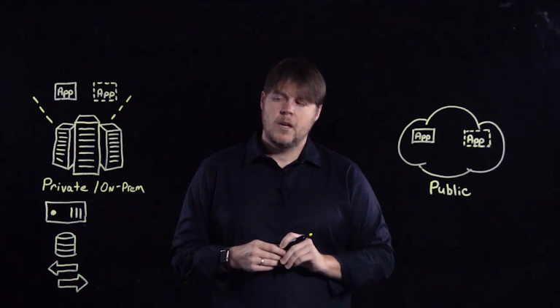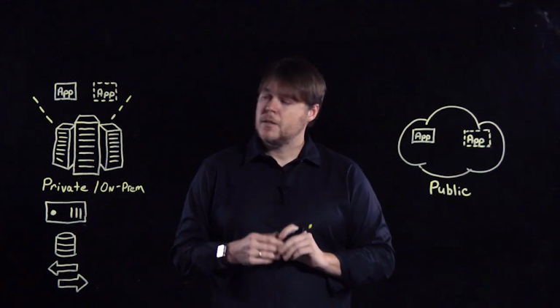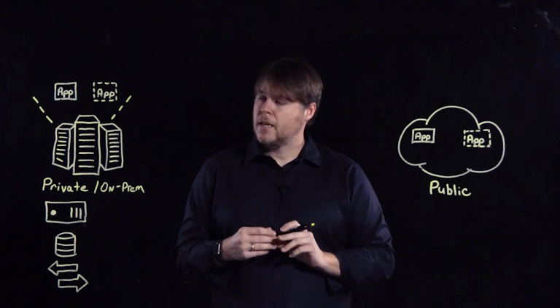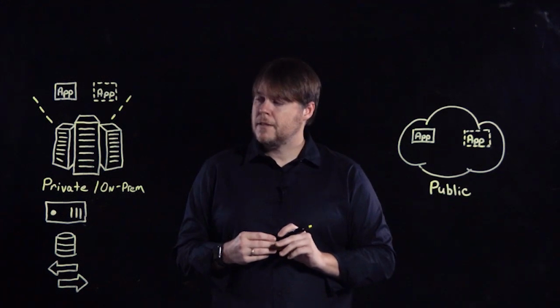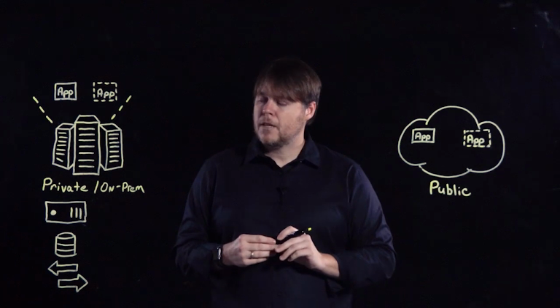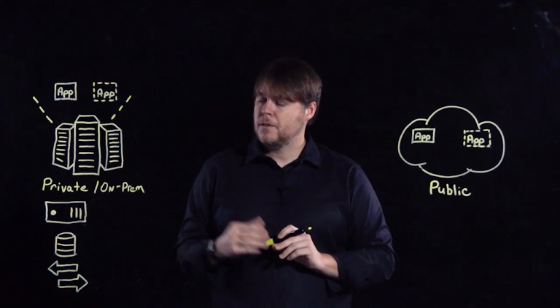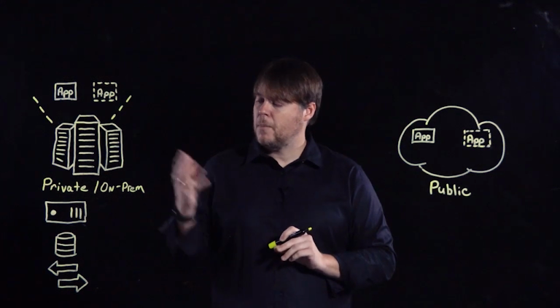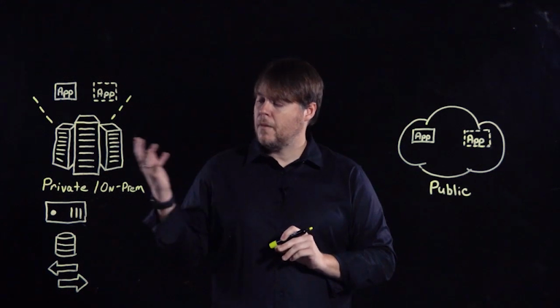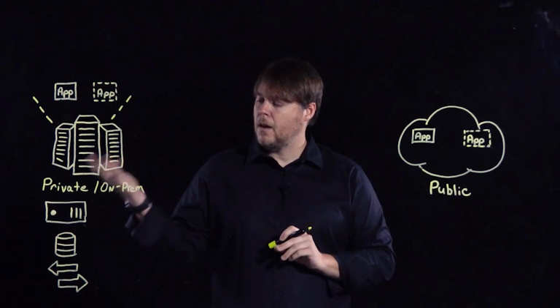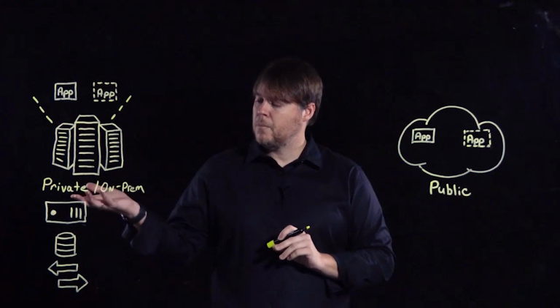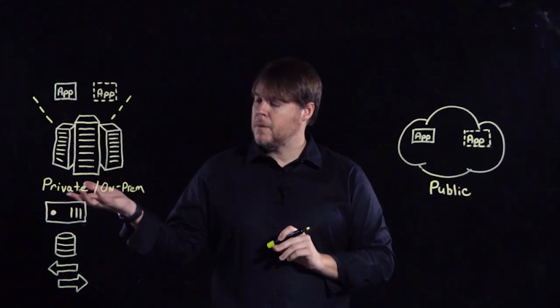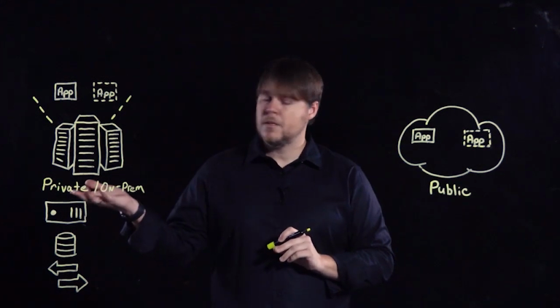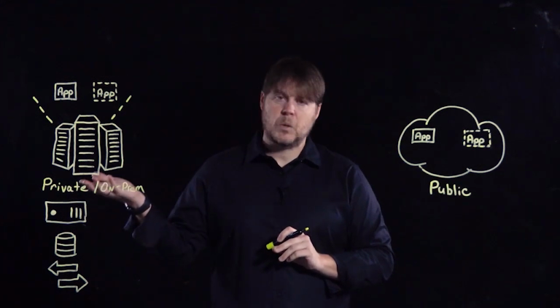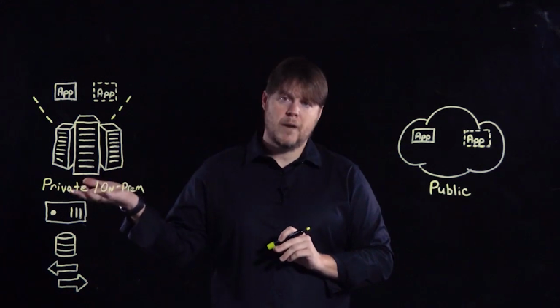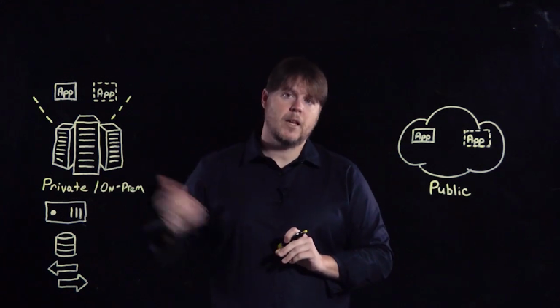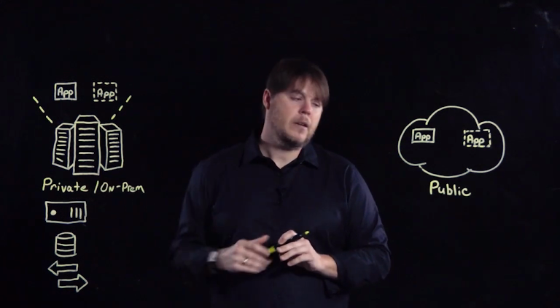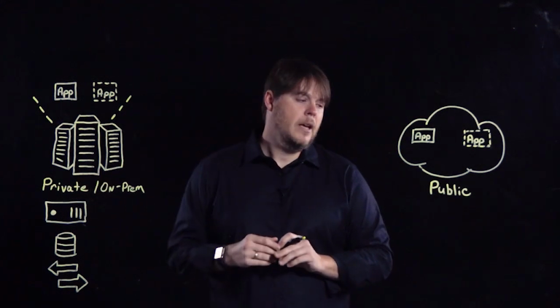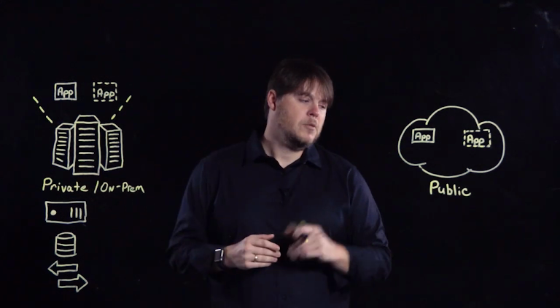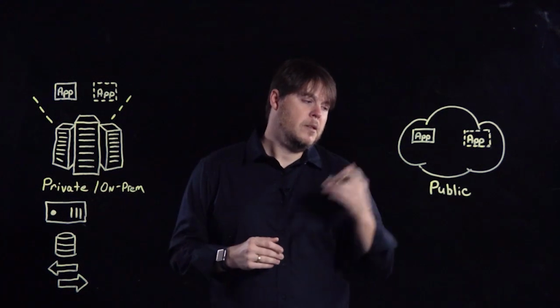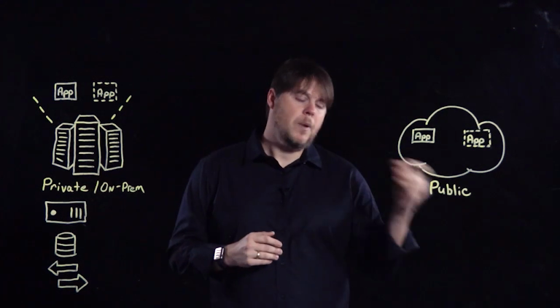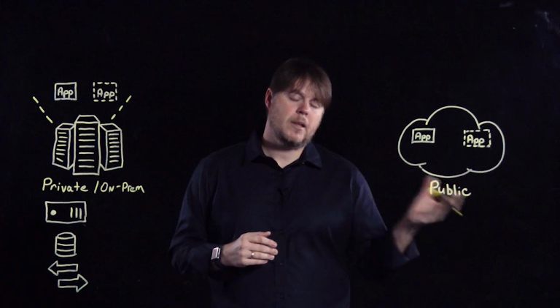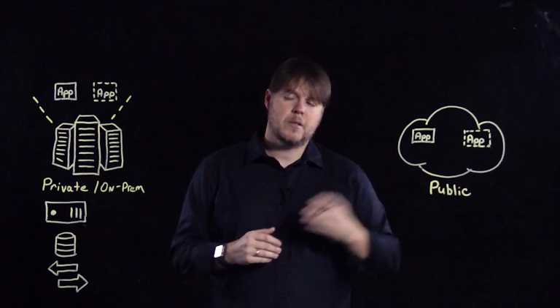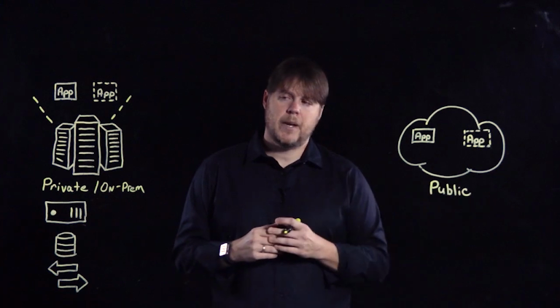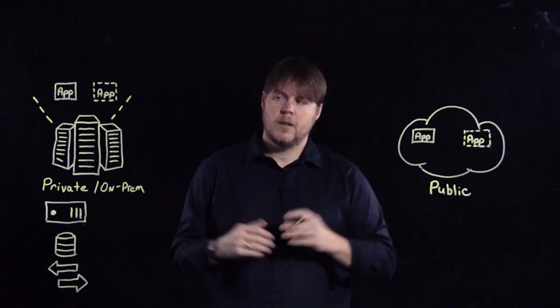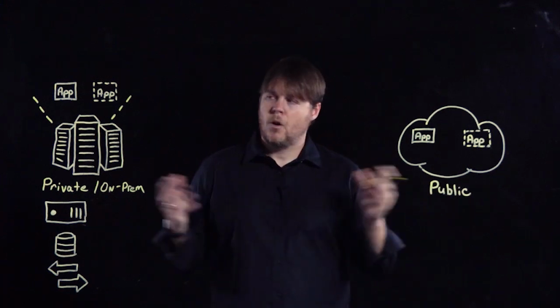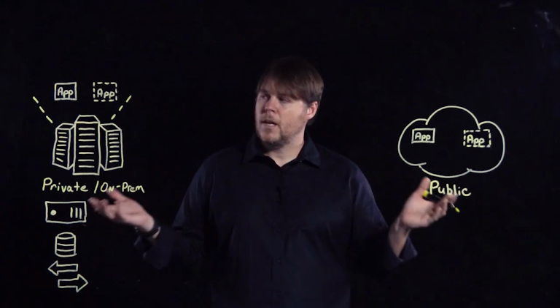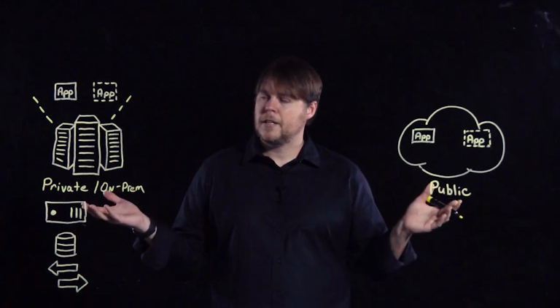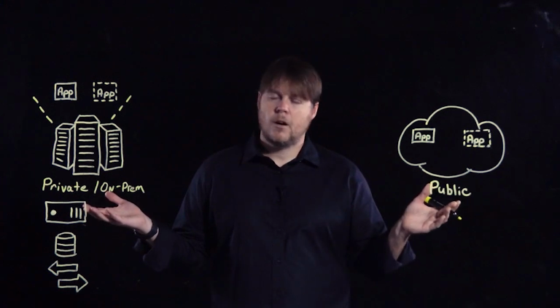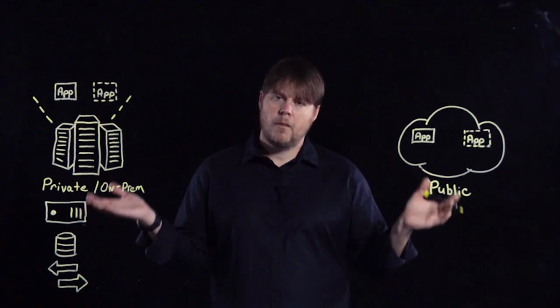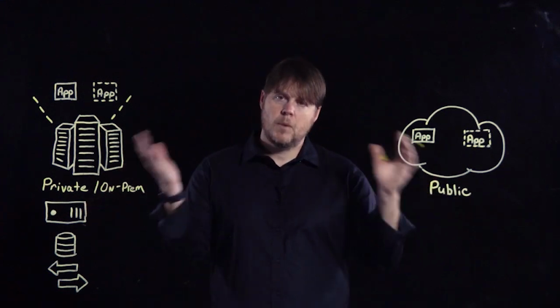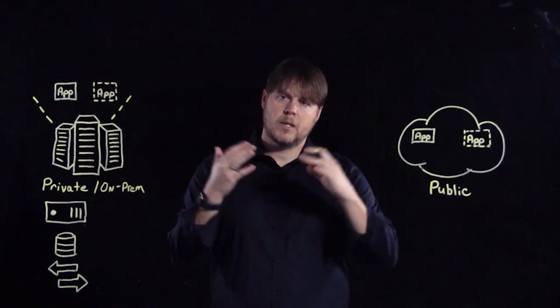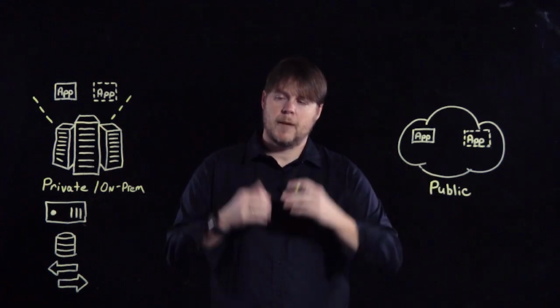To set context, we're going to talk about the on-premises or private cloud, as well as the public cloud space, or what I like to call the multi-cloud.